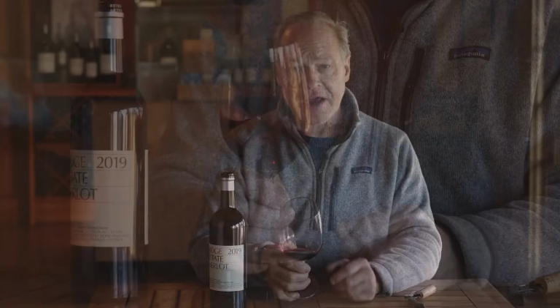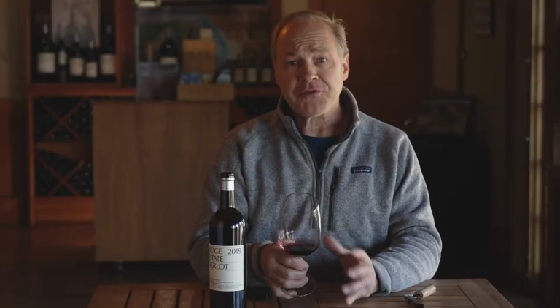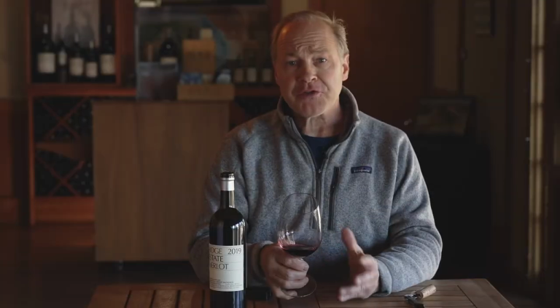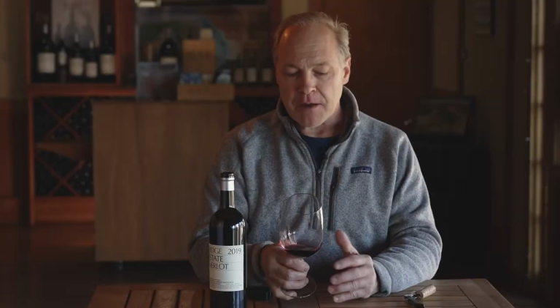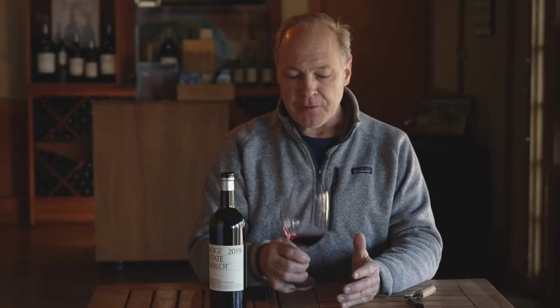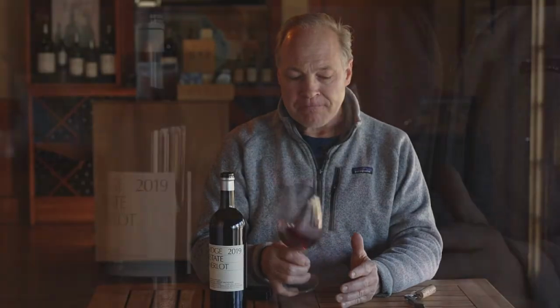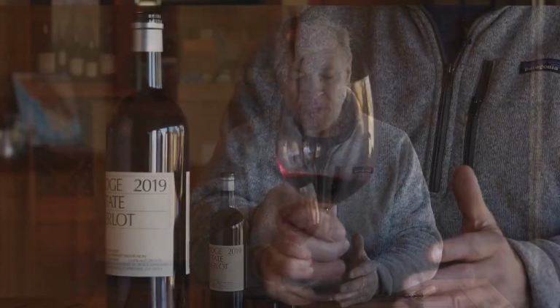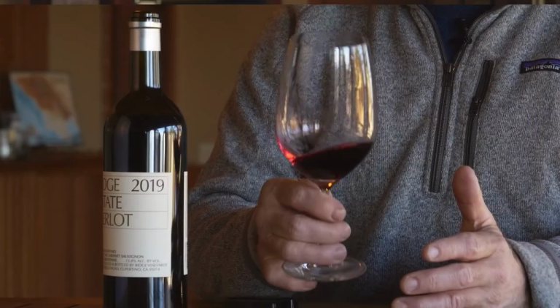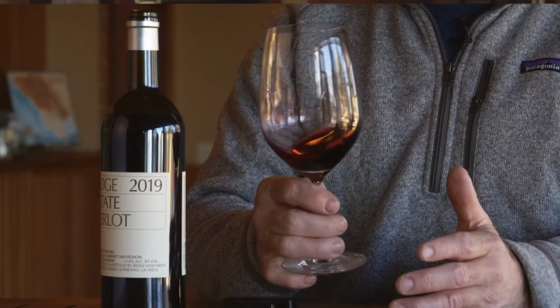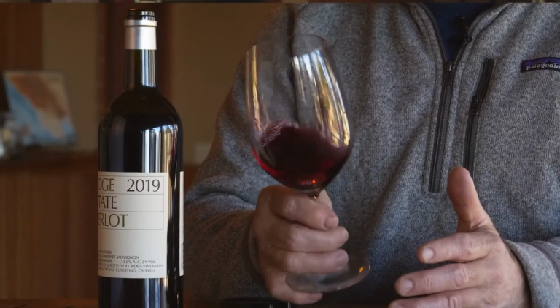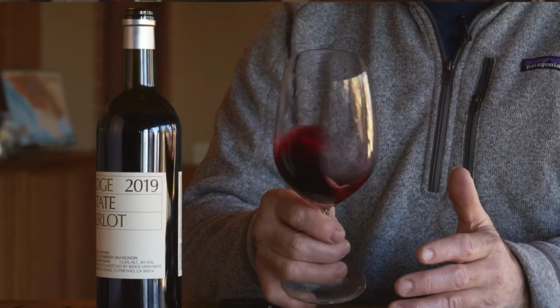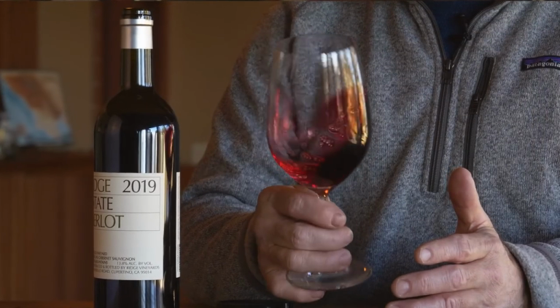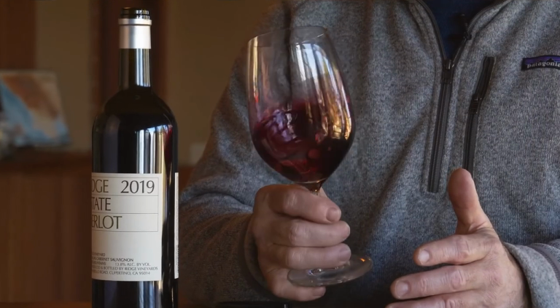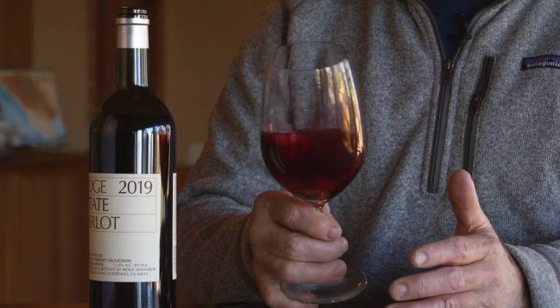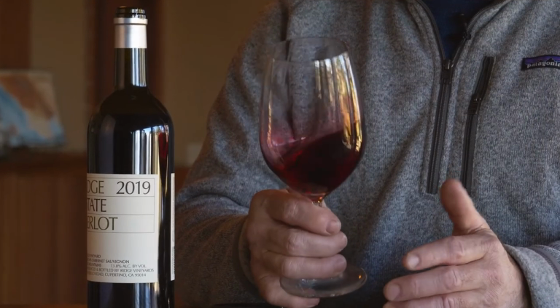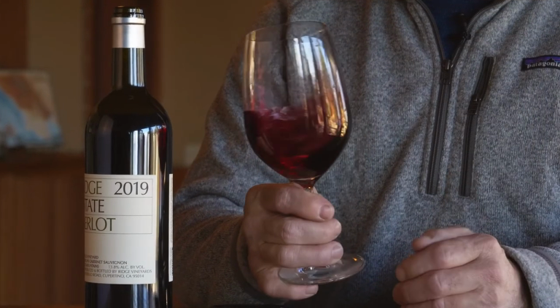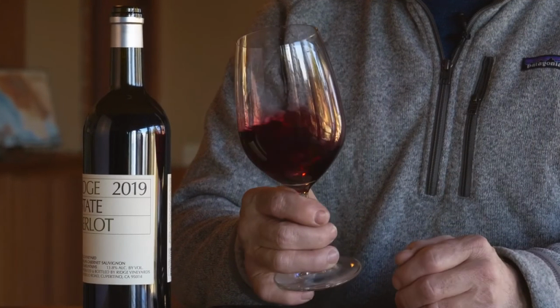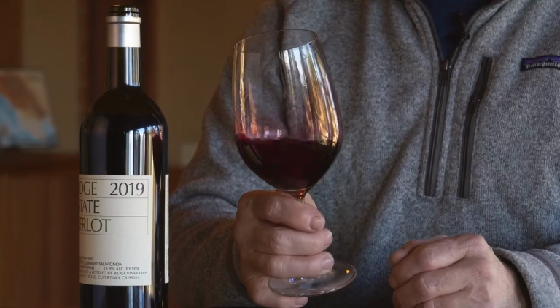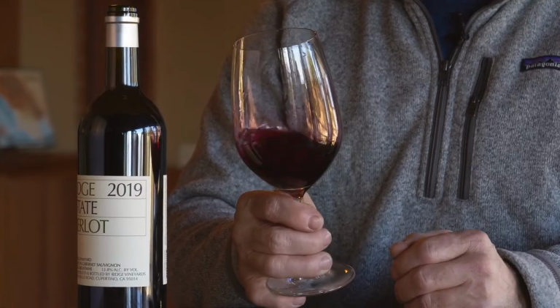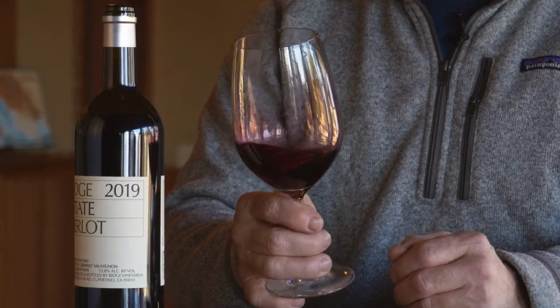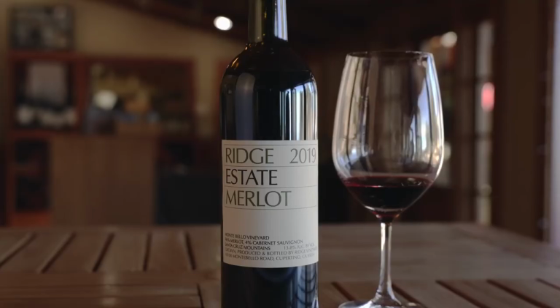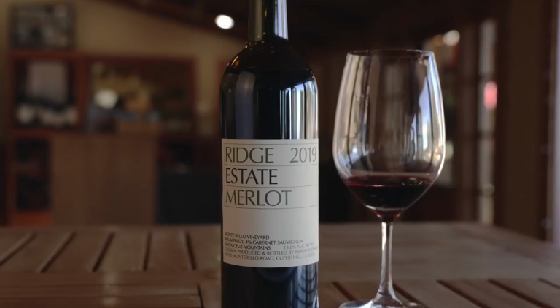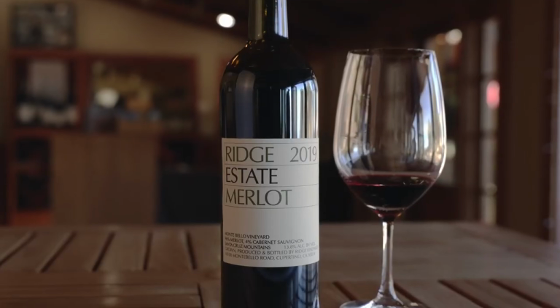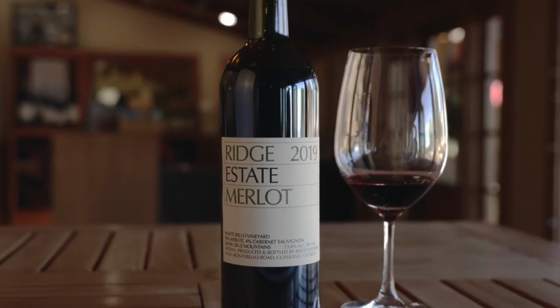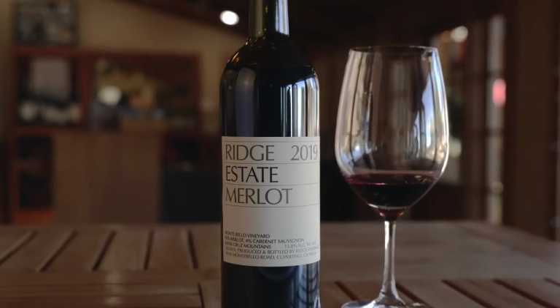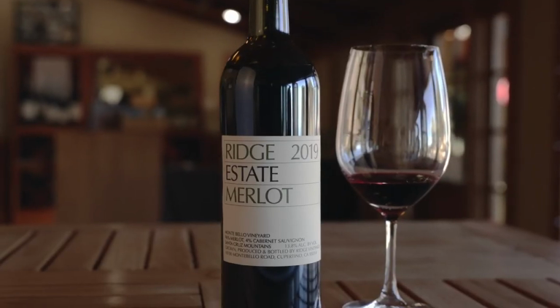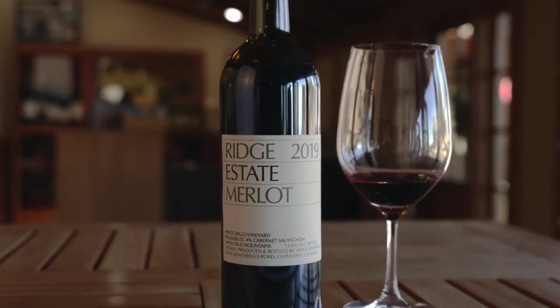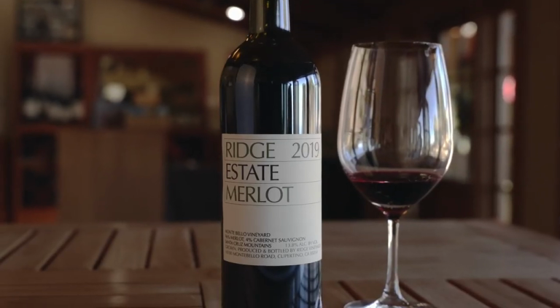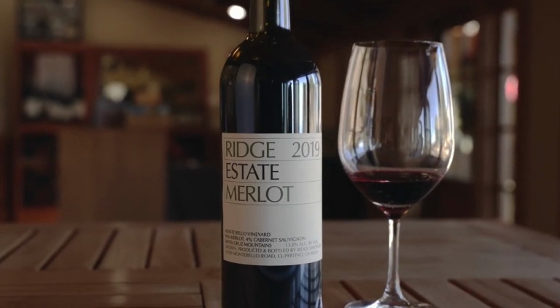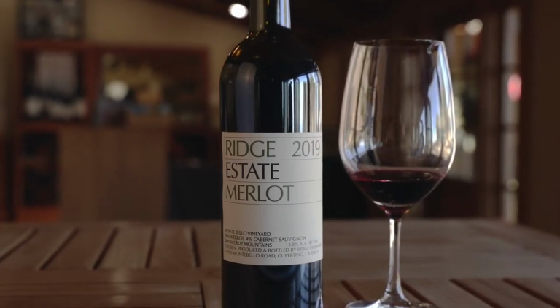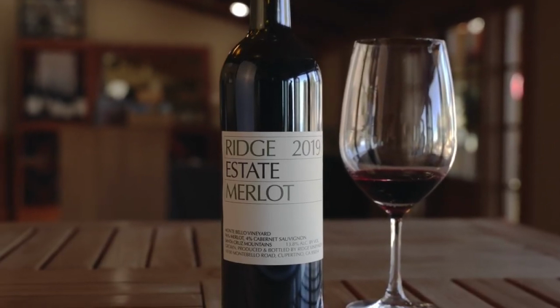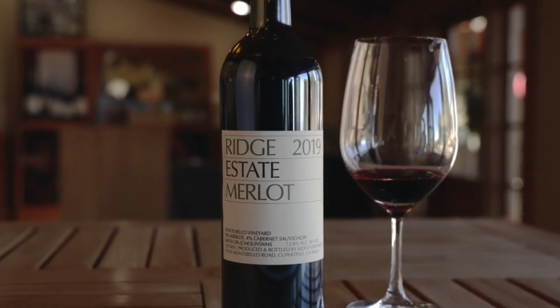The tannin's fairly supple, but great balance, great acidity. This is a wine probably to age for at least 10 to 15 years.